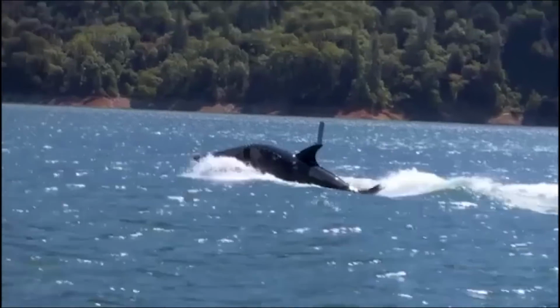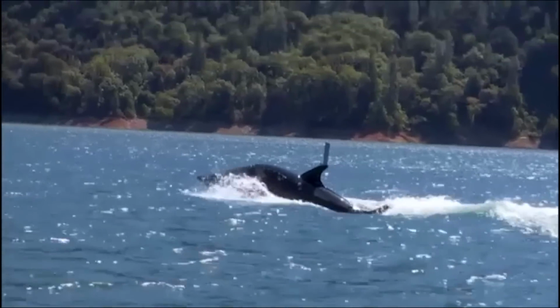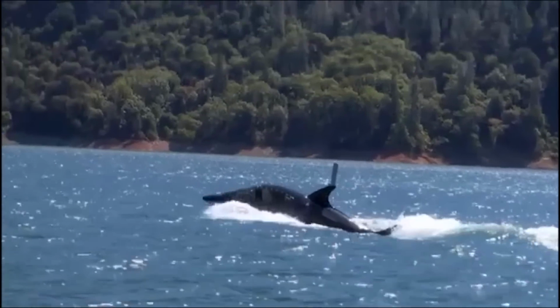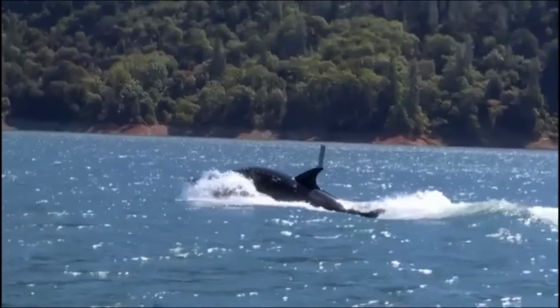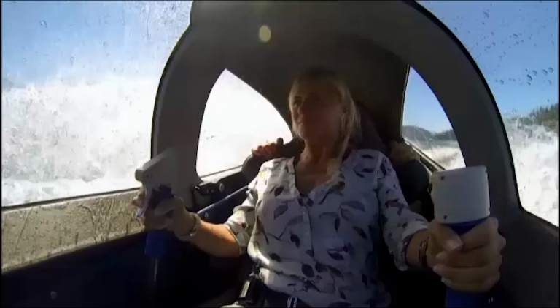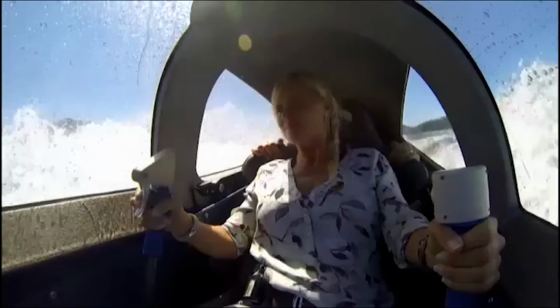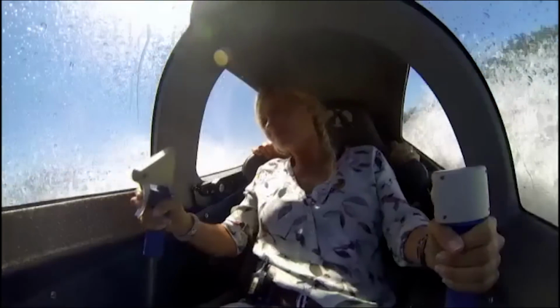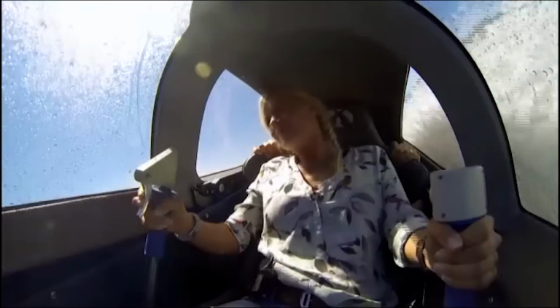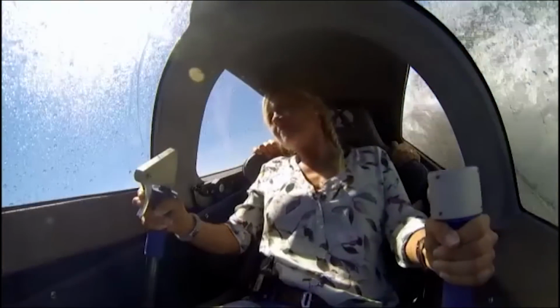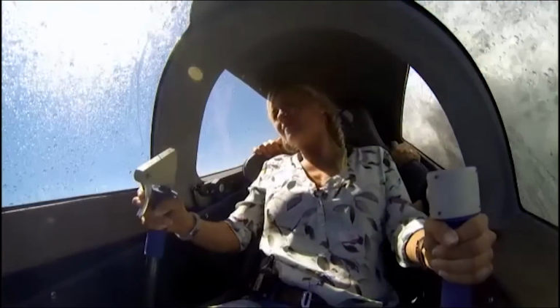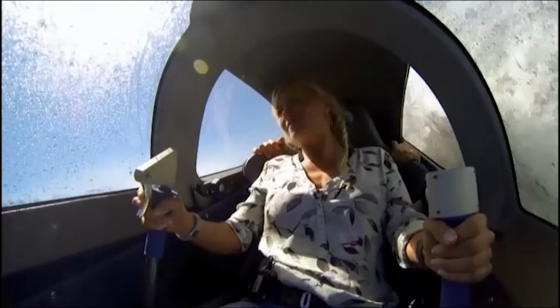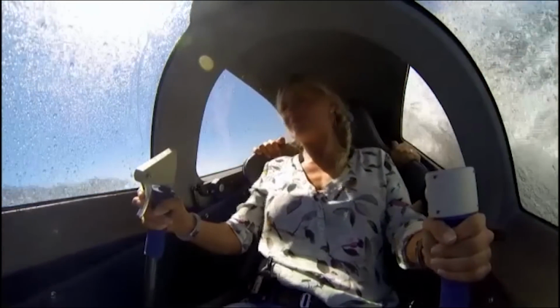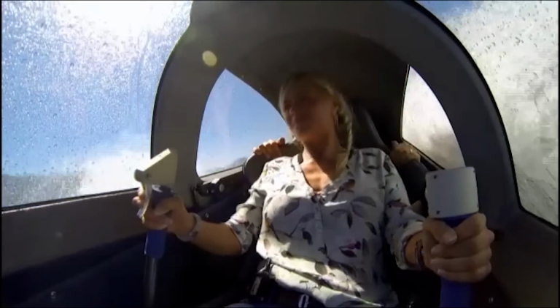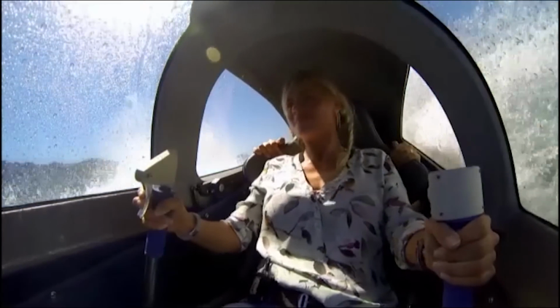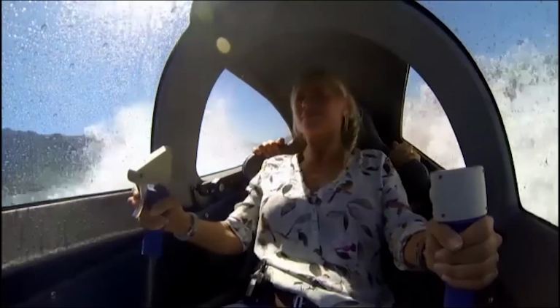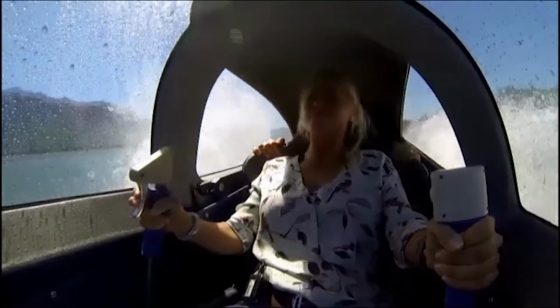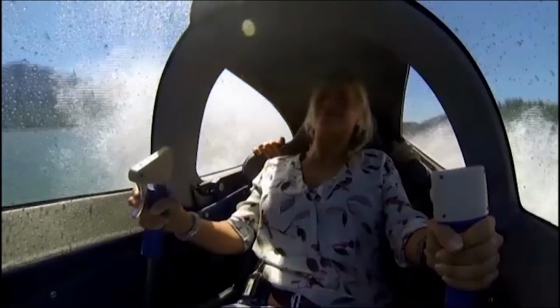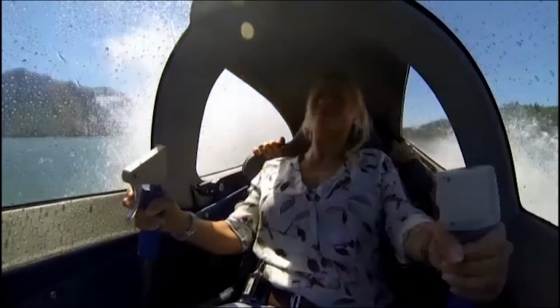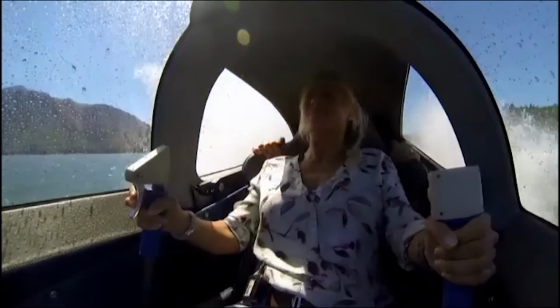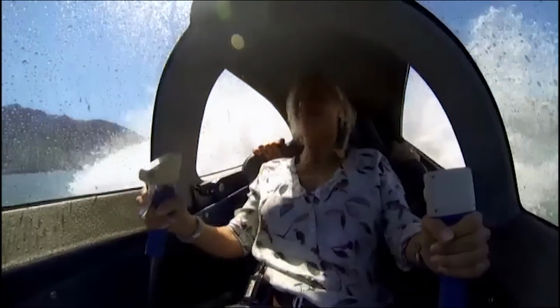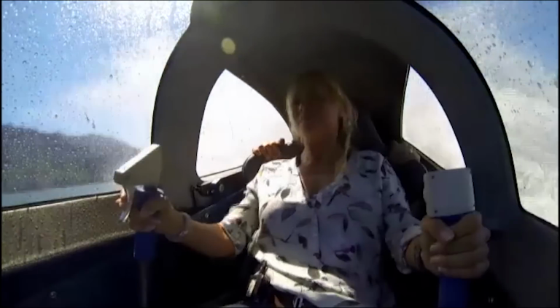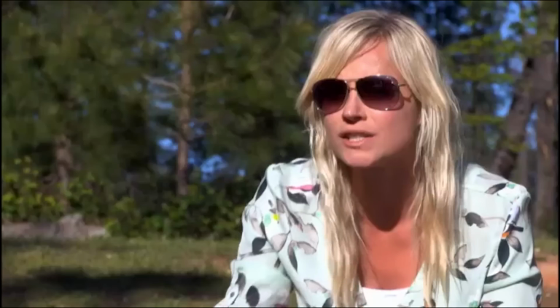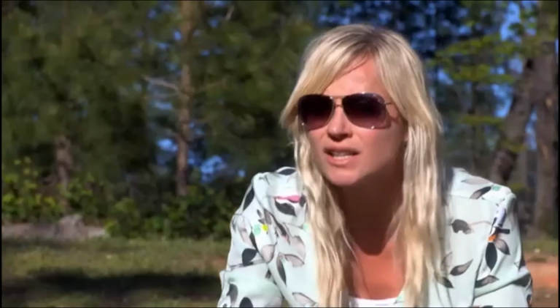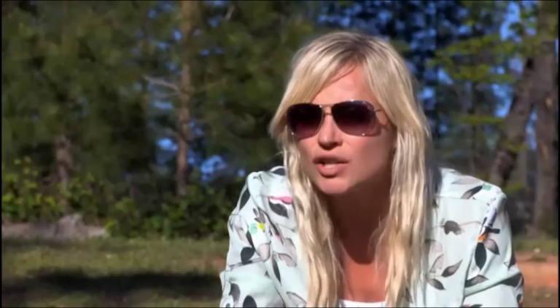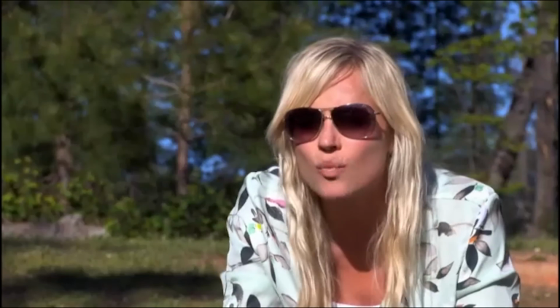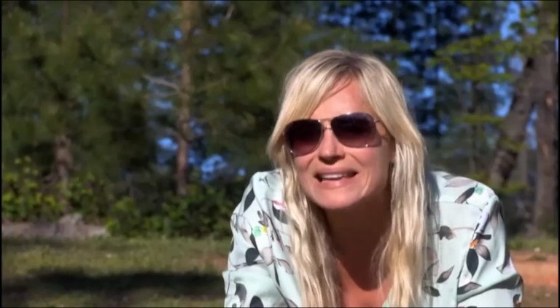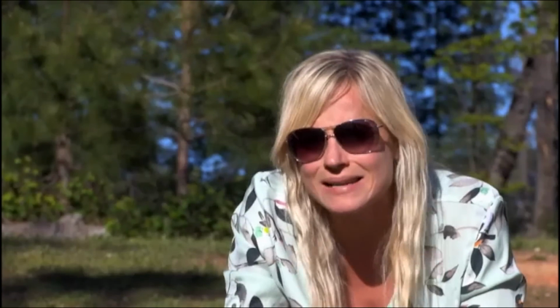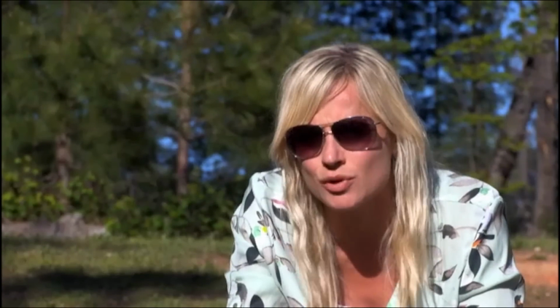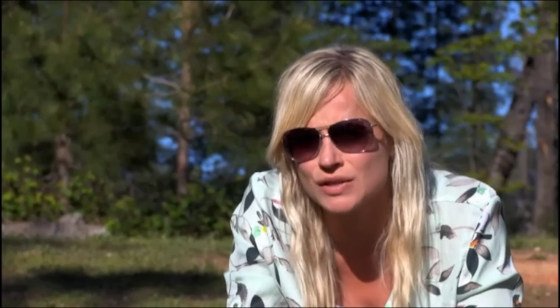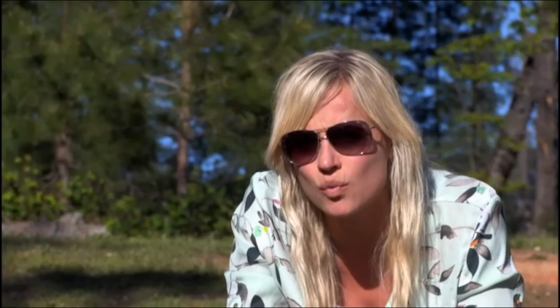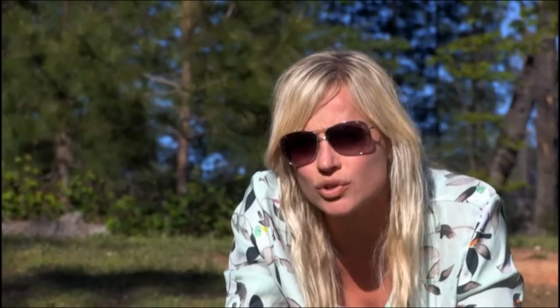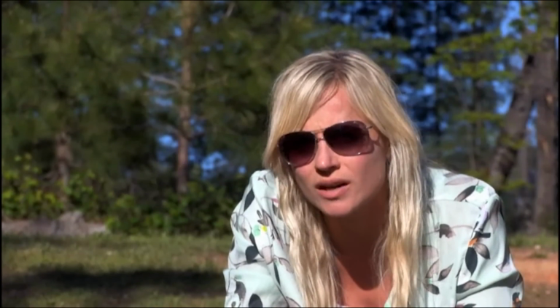I just couldn't believe the sheer power and how easy it was to manoeuvre, how quick it moved and the way that it moved in the water.